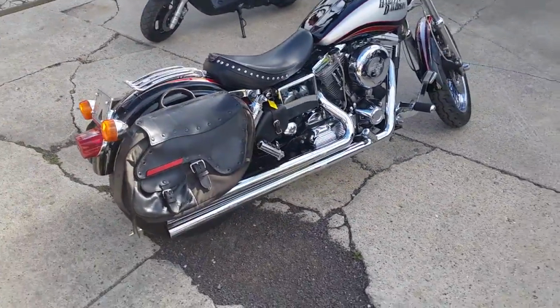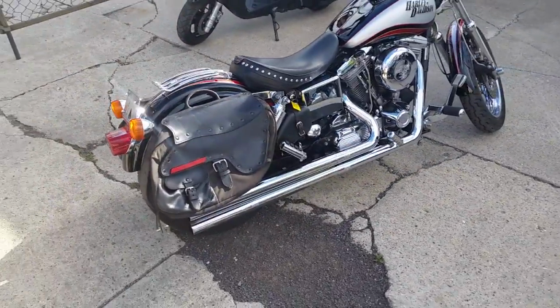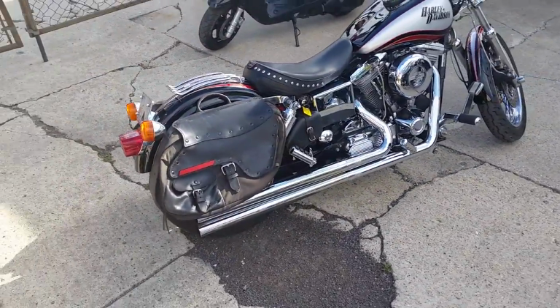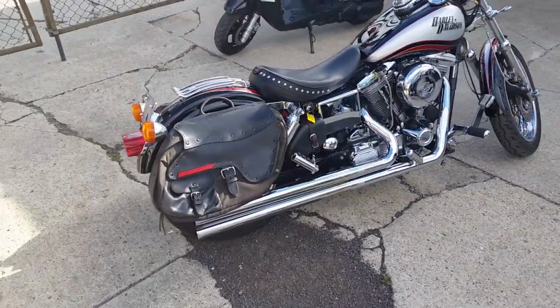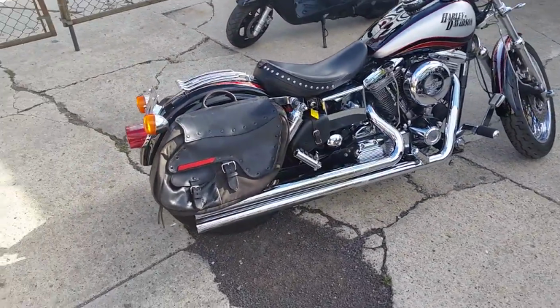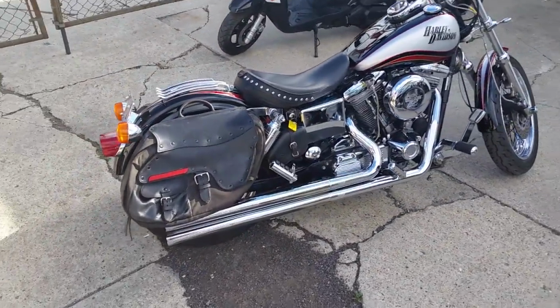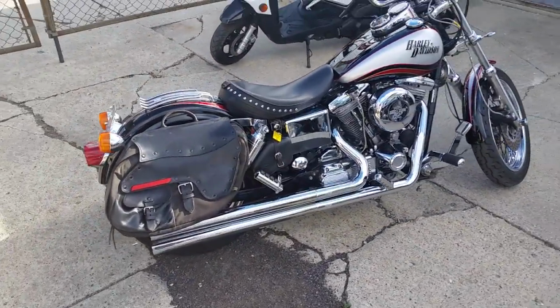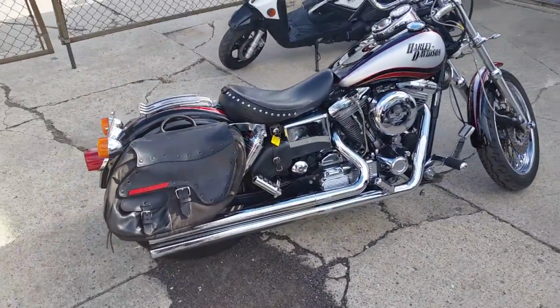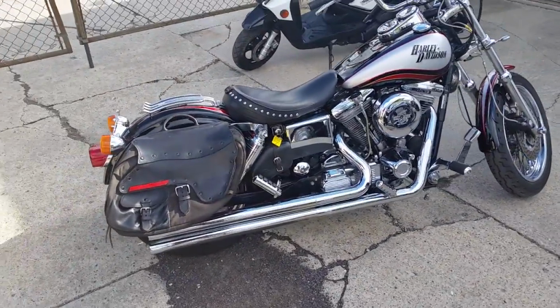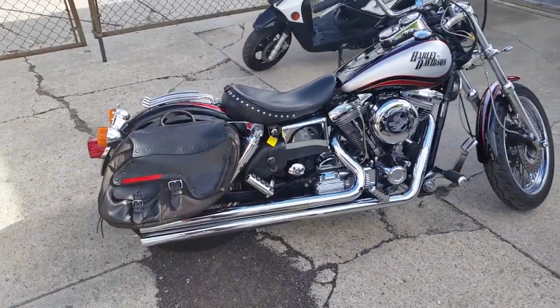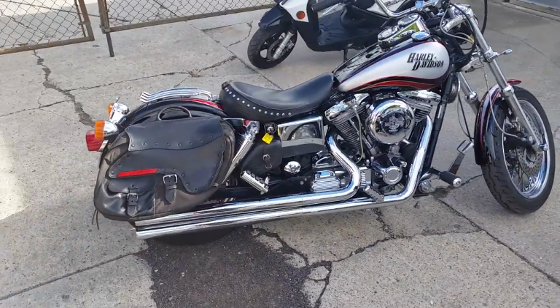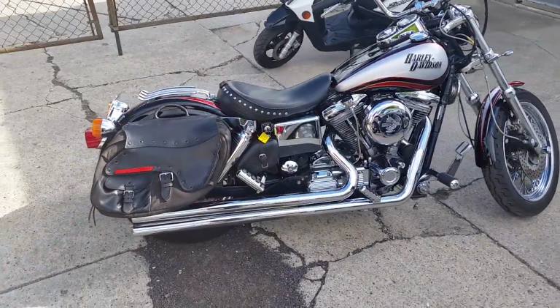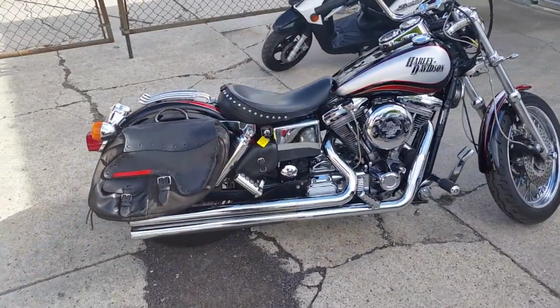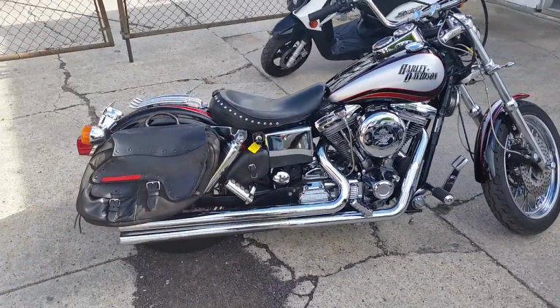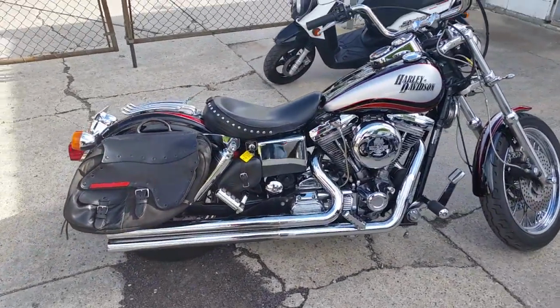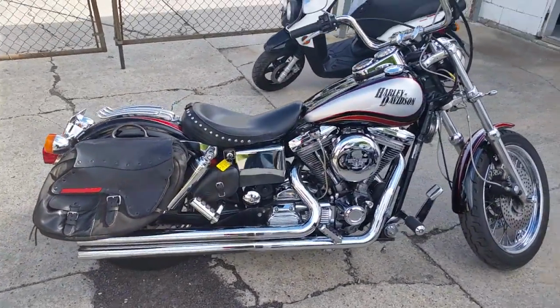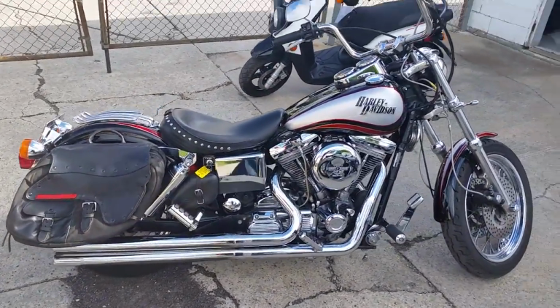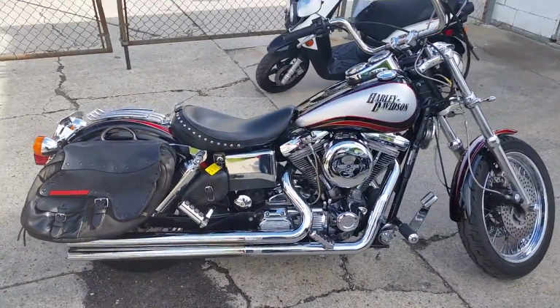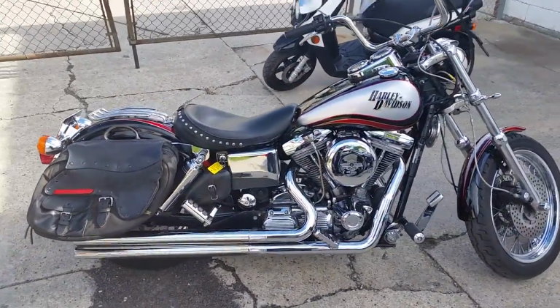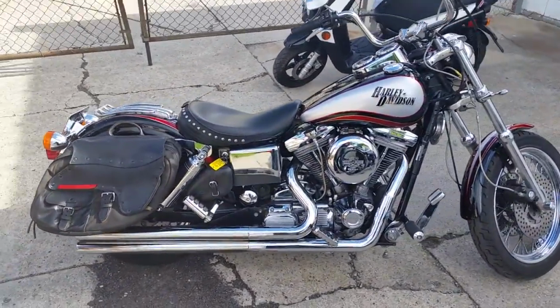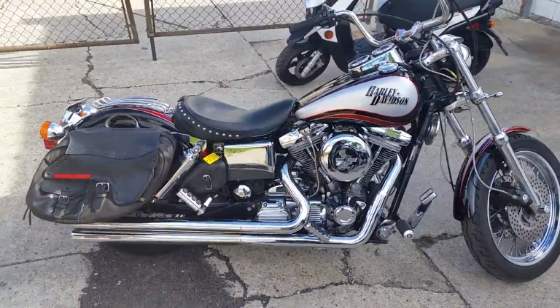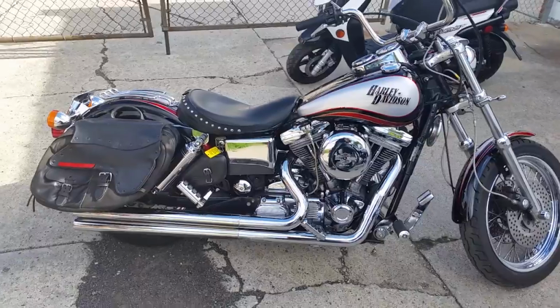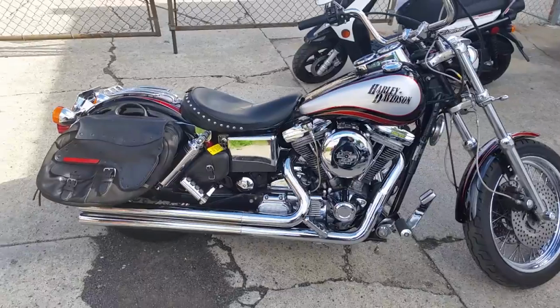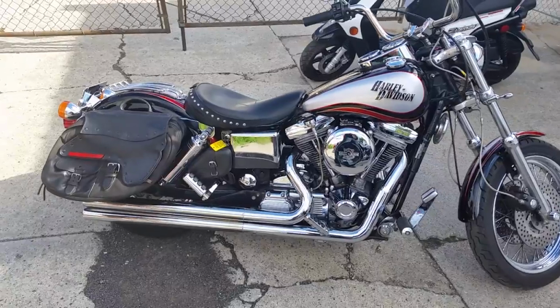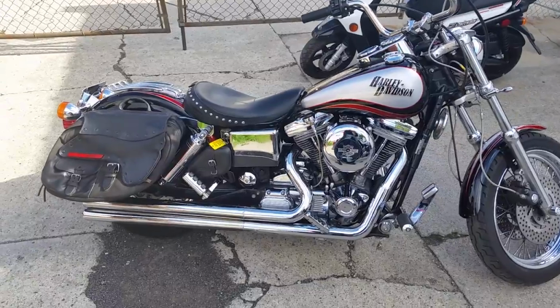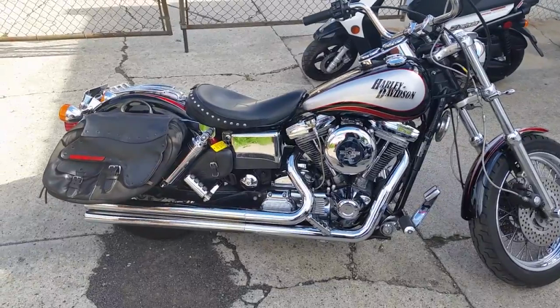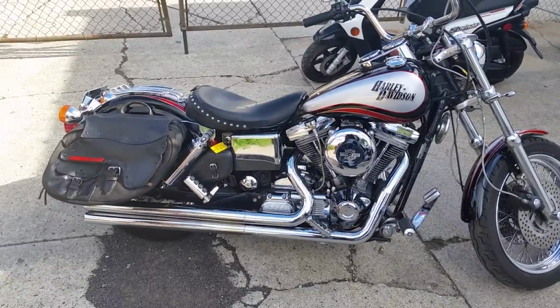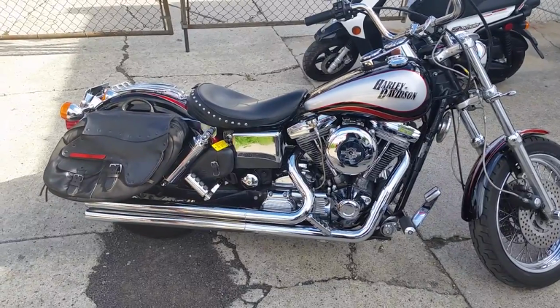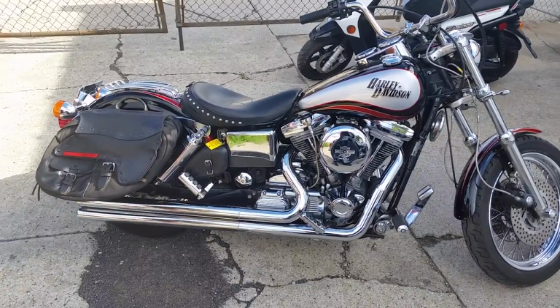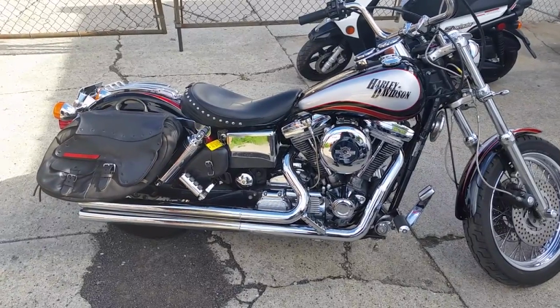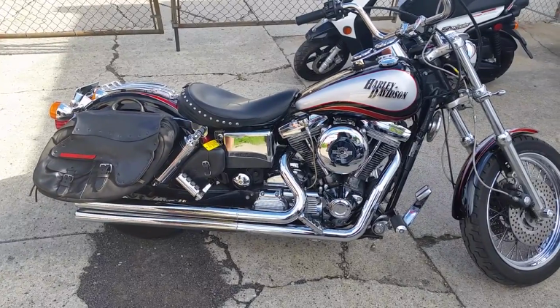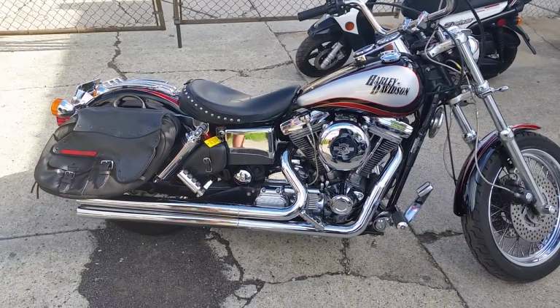Visit the website, ApprovalPowersports.com and check out this Dyna Lowrider today.